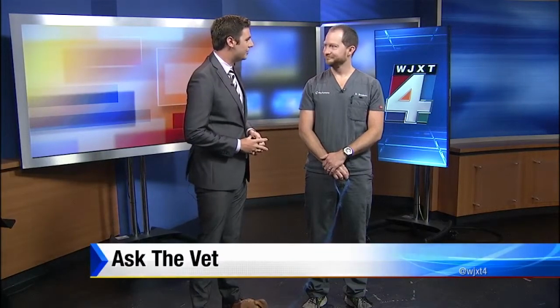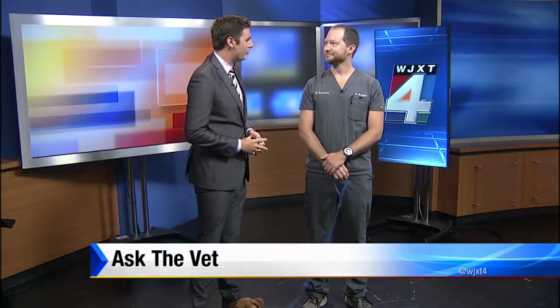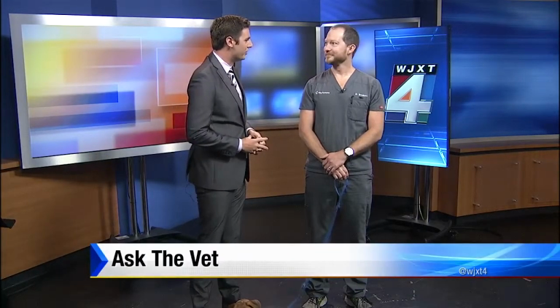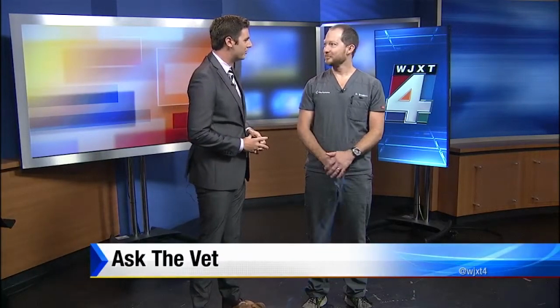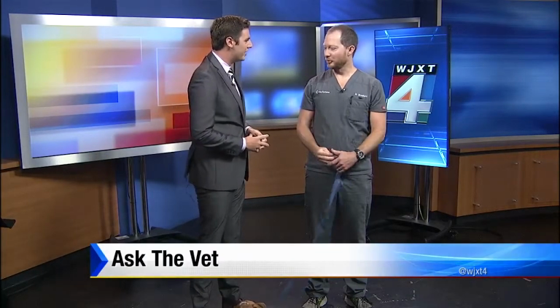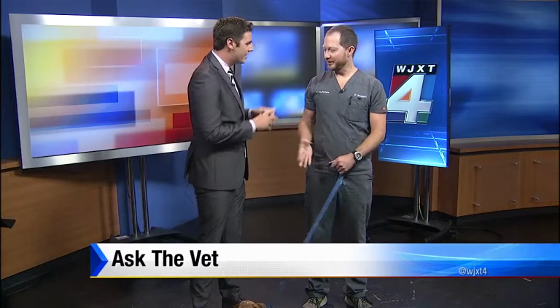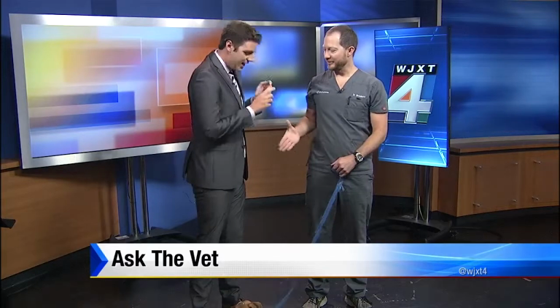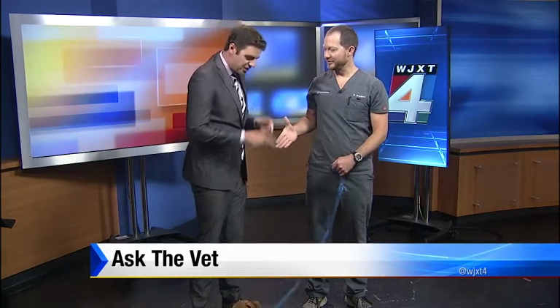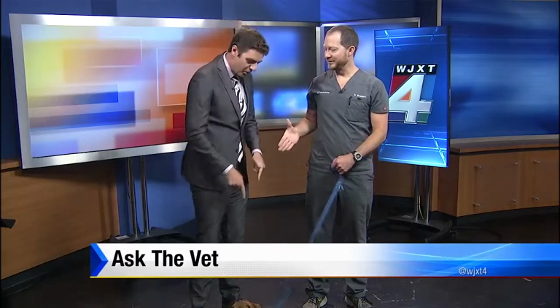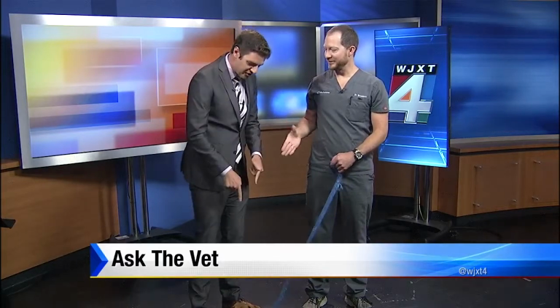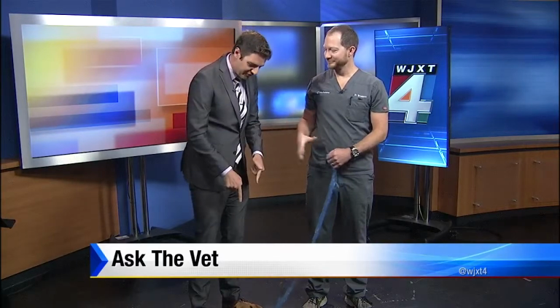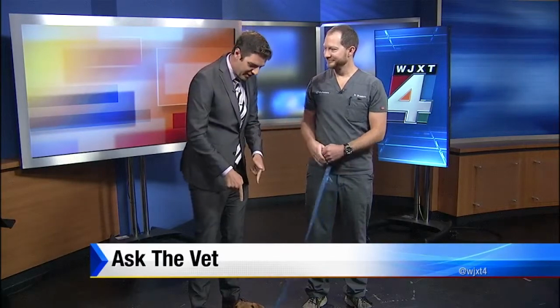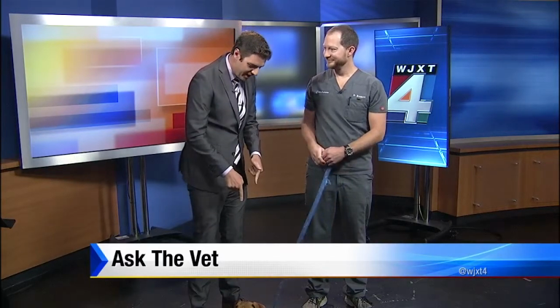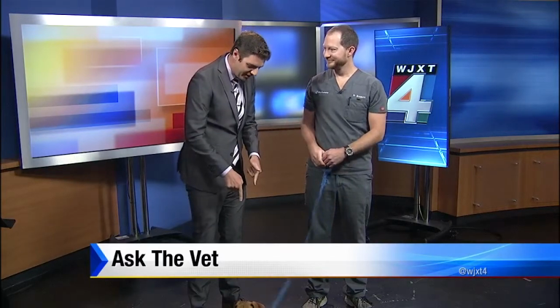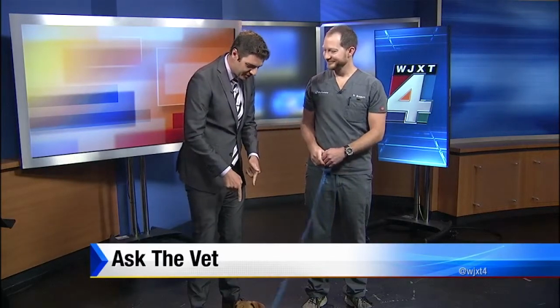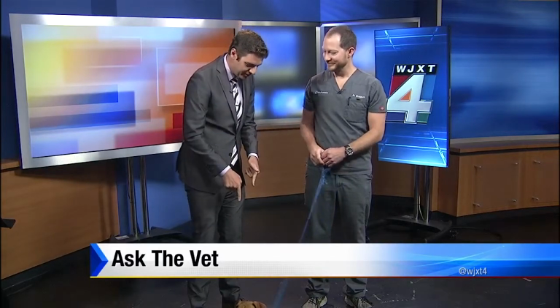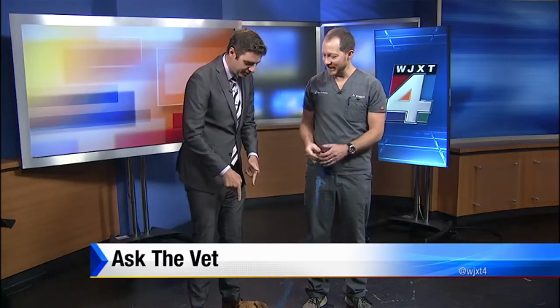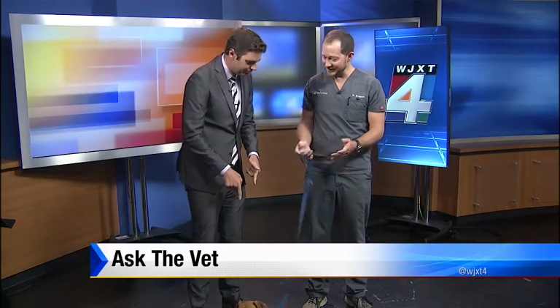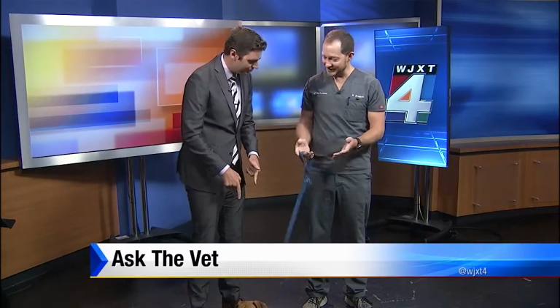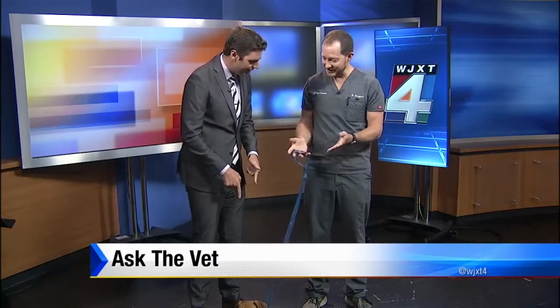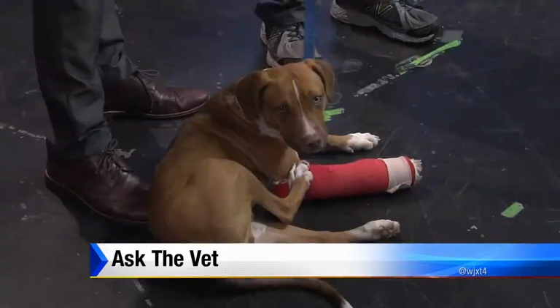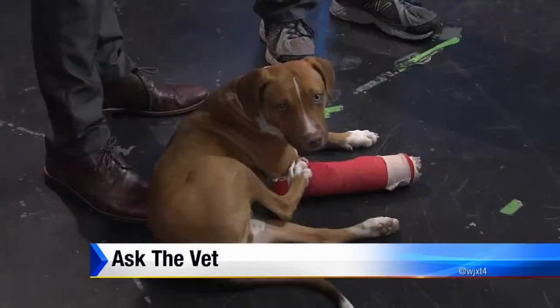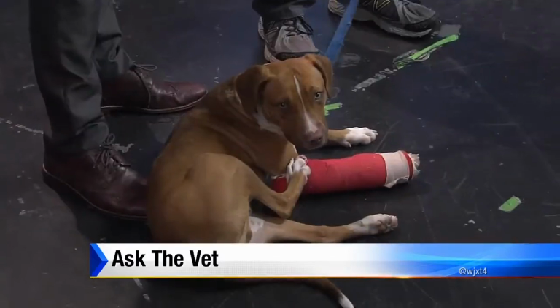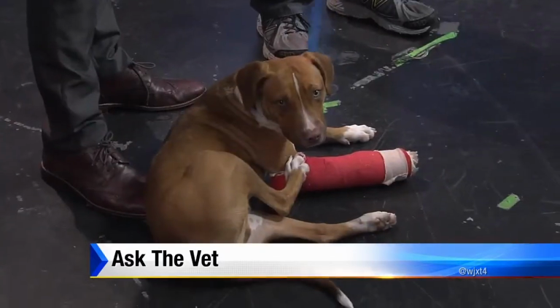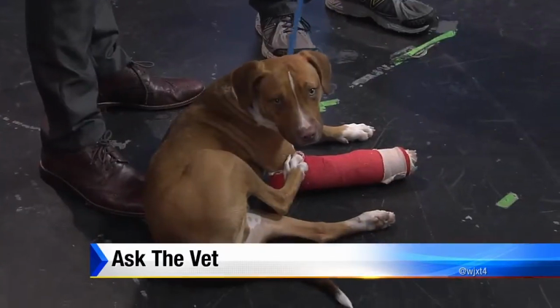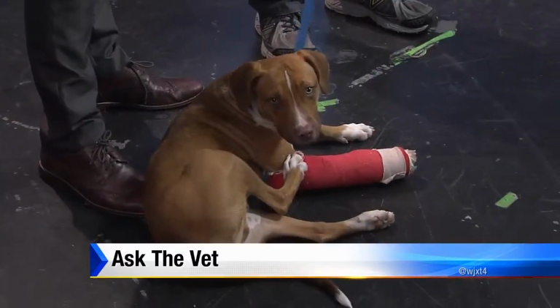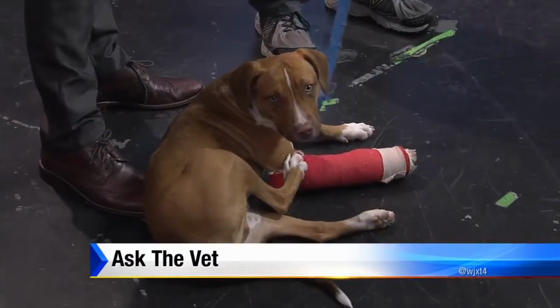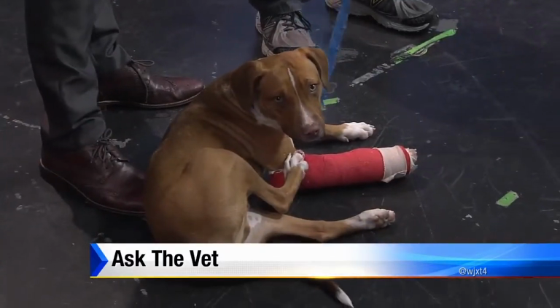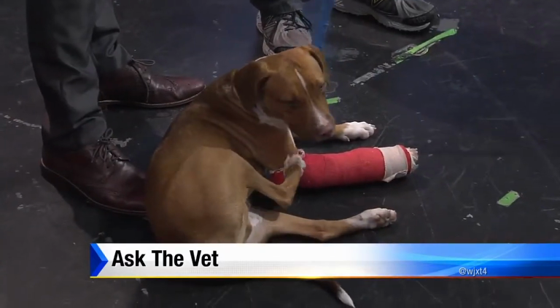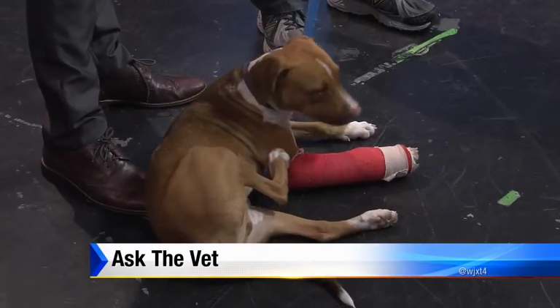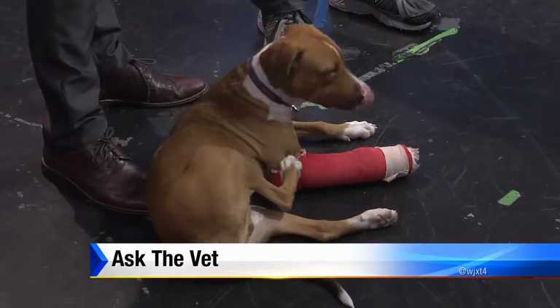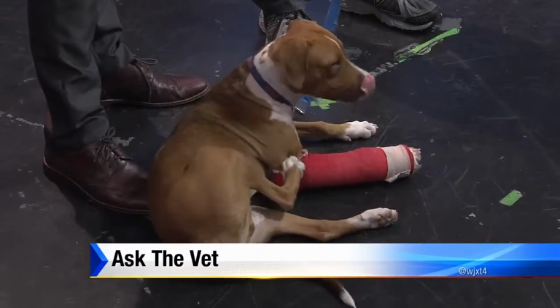Good morning to you. How are you doing today? And you brought your friend down here, too. Yes, this is Gunner. Gunner is here to join us today.